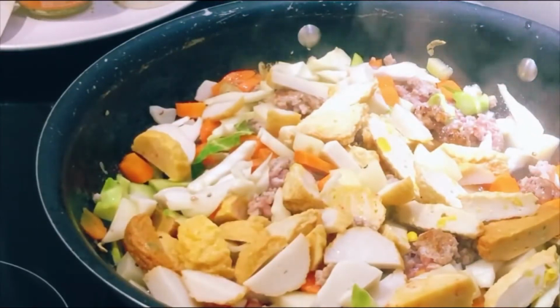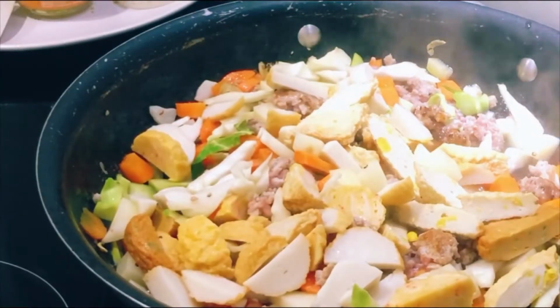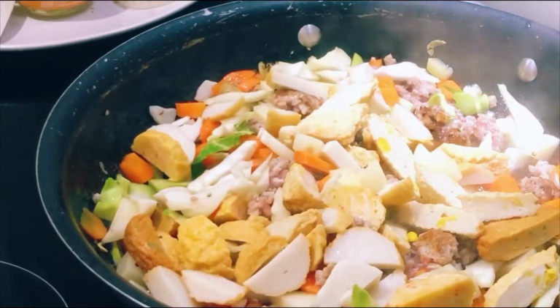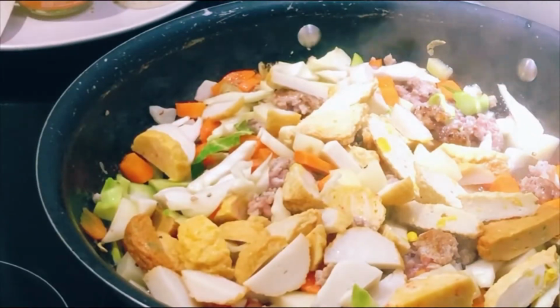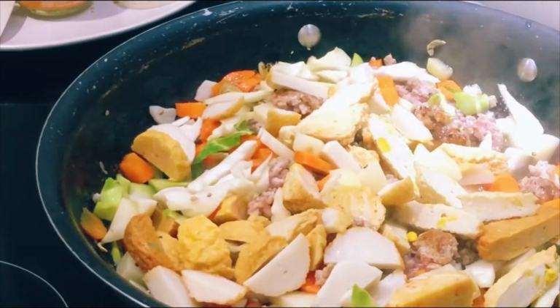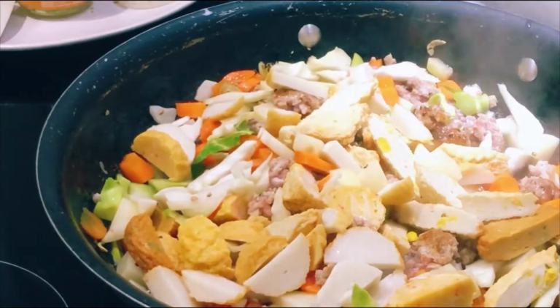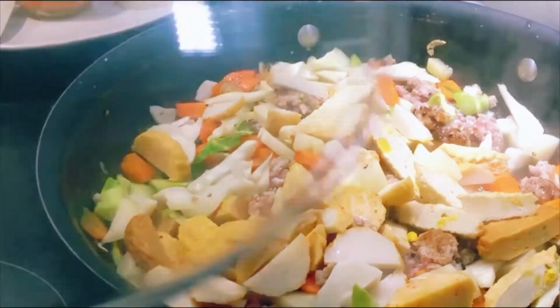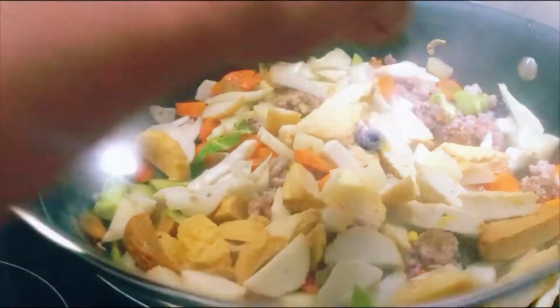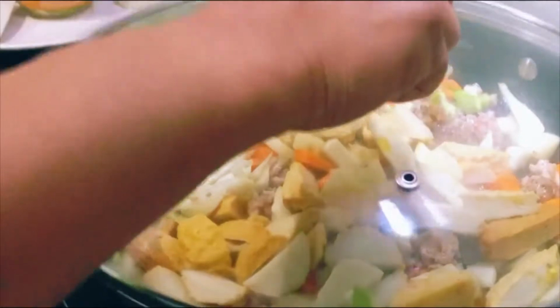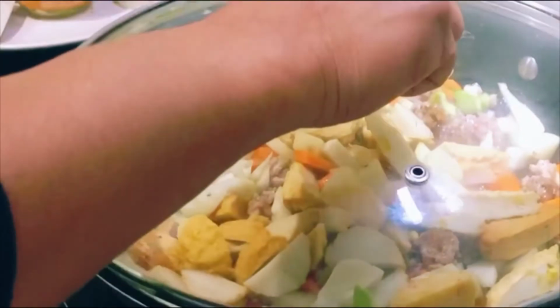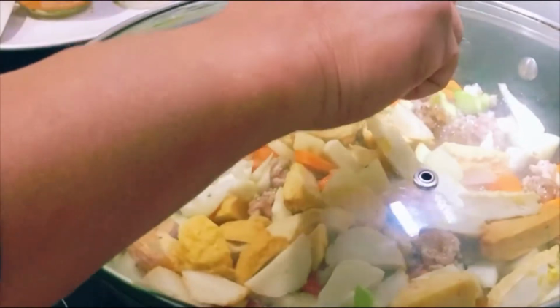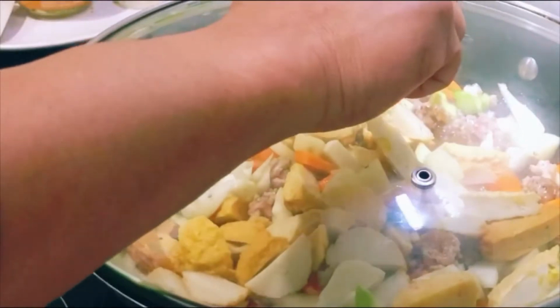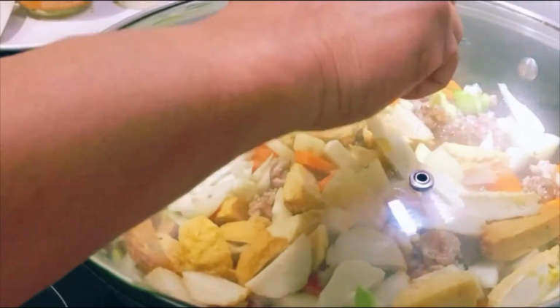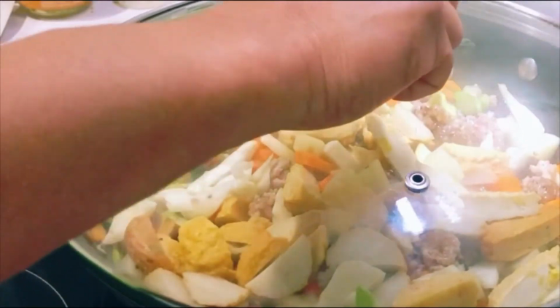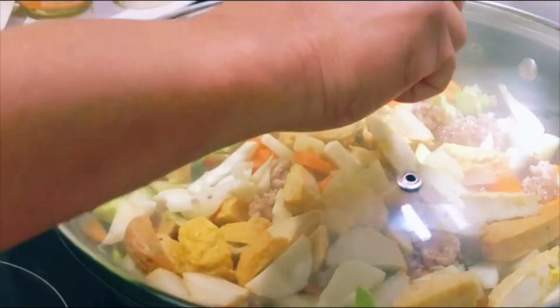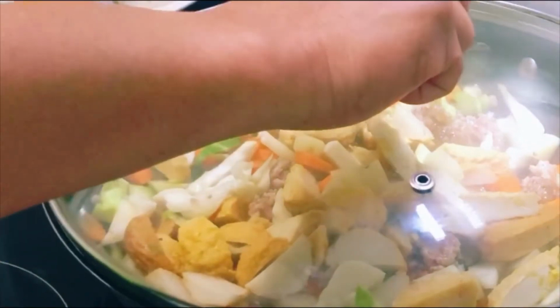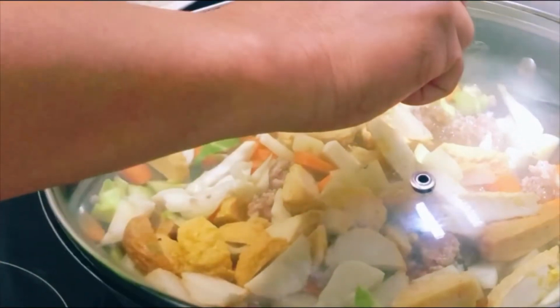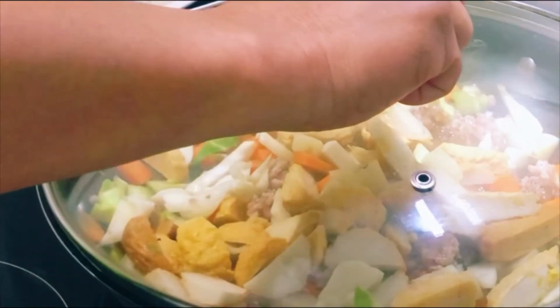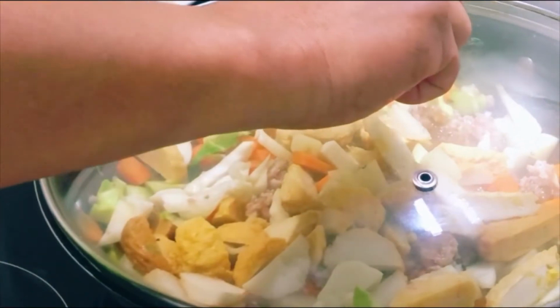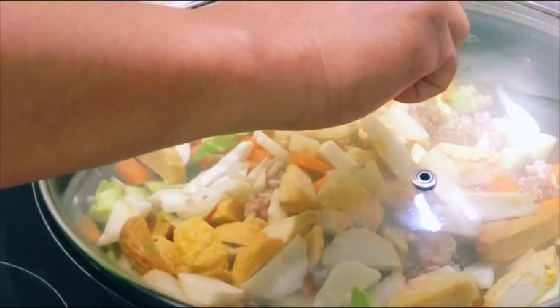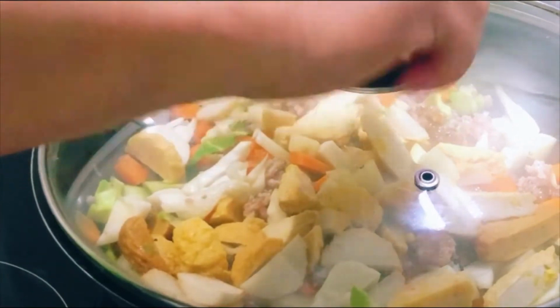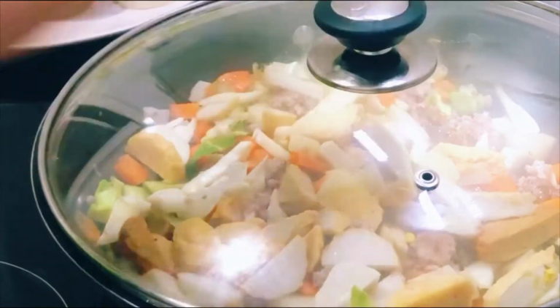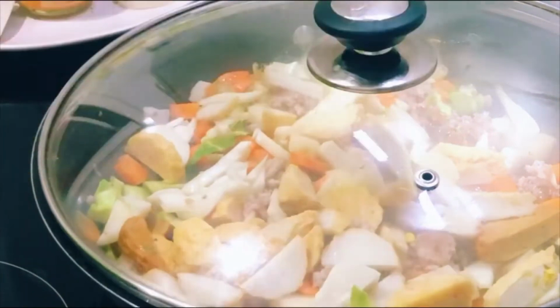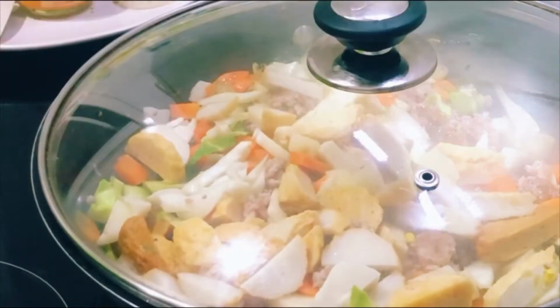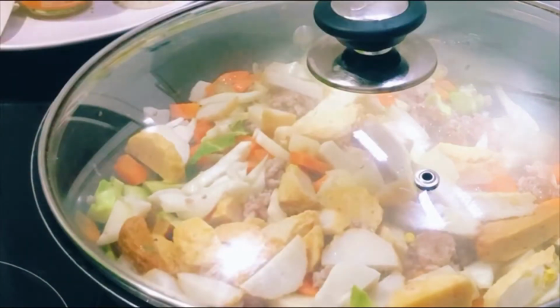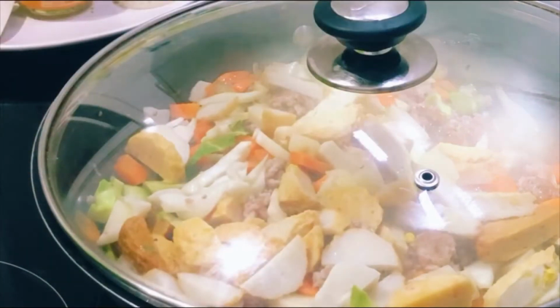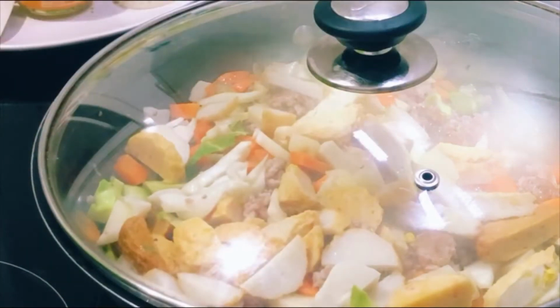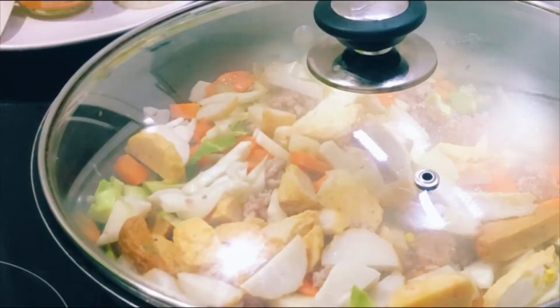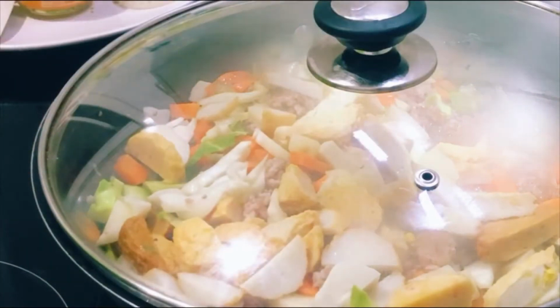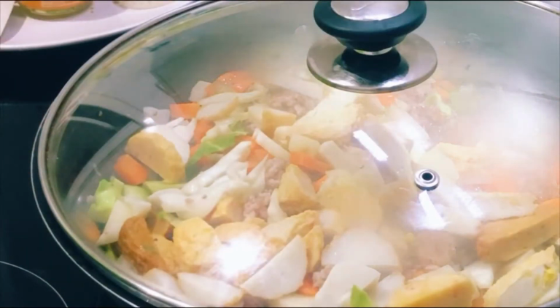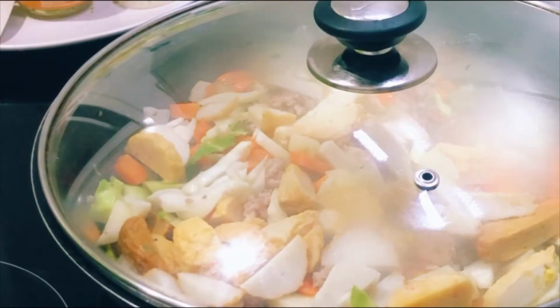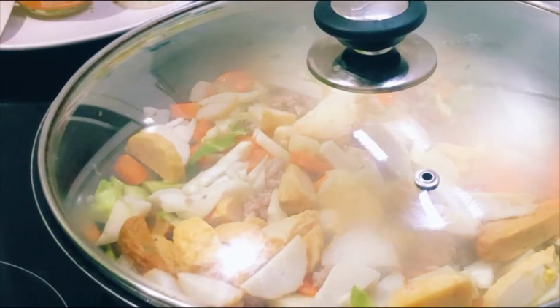I put soy sauce and seafood meatball, put together. Then I cover the lid about 10 minutes — set up the time.